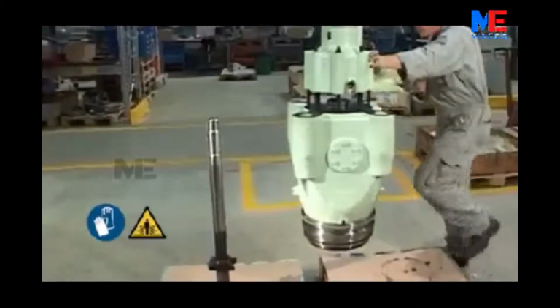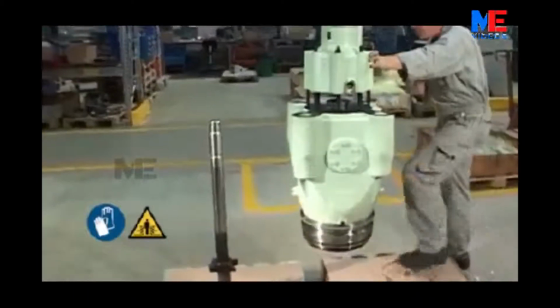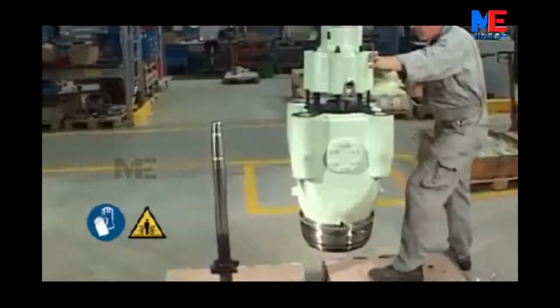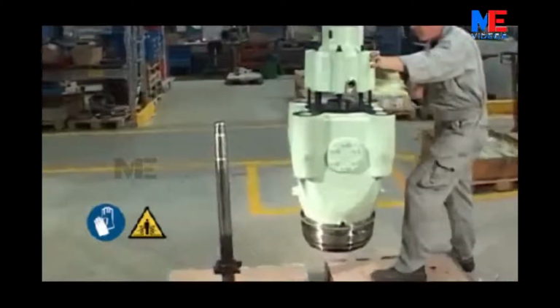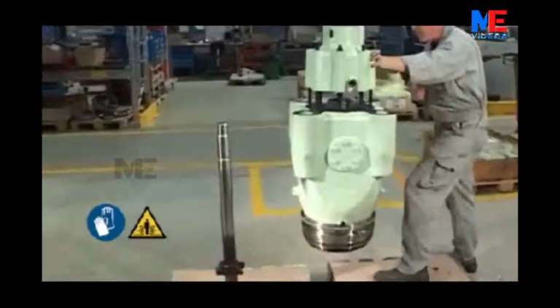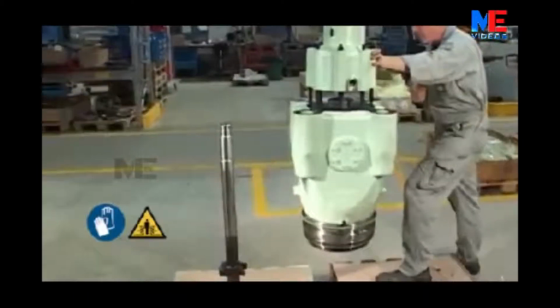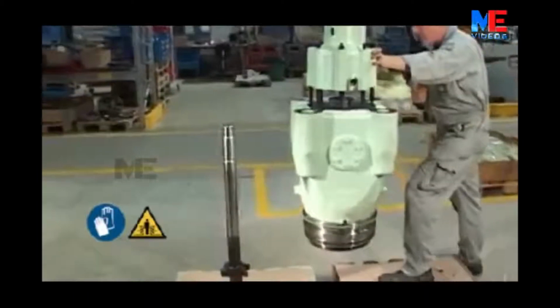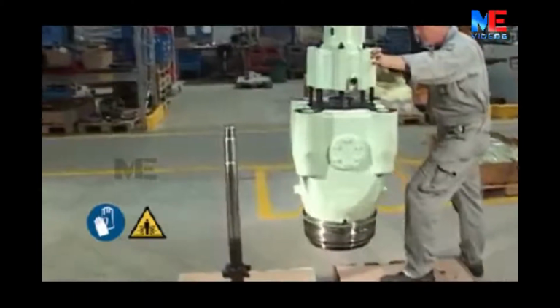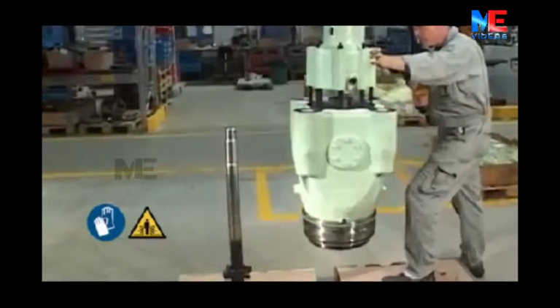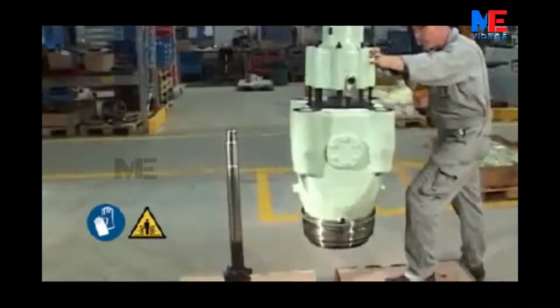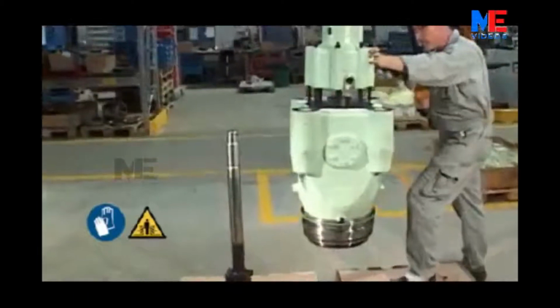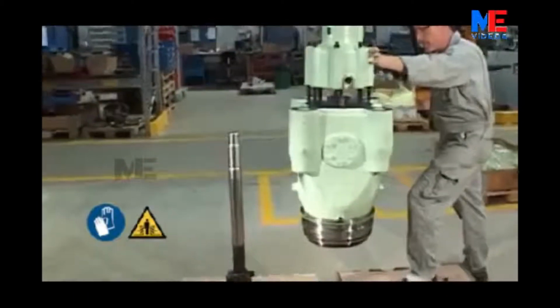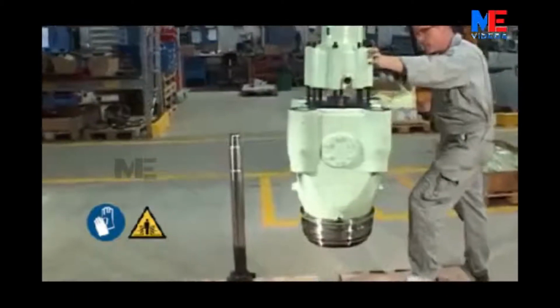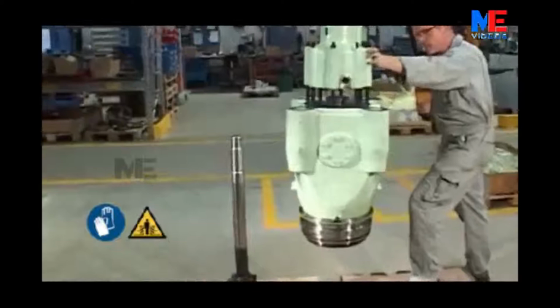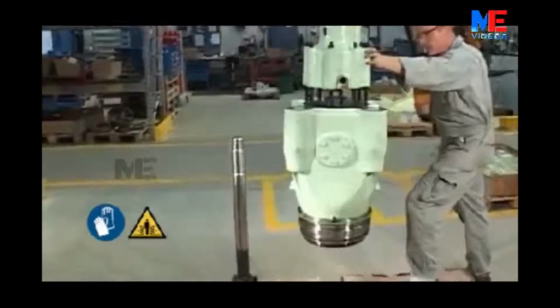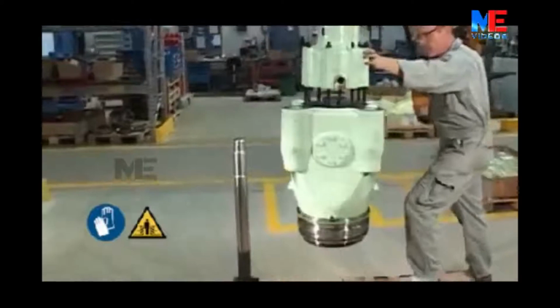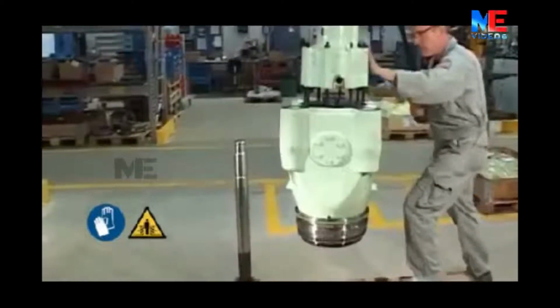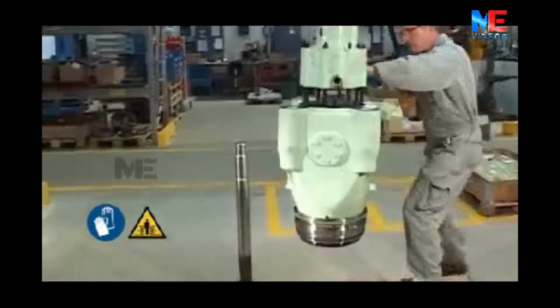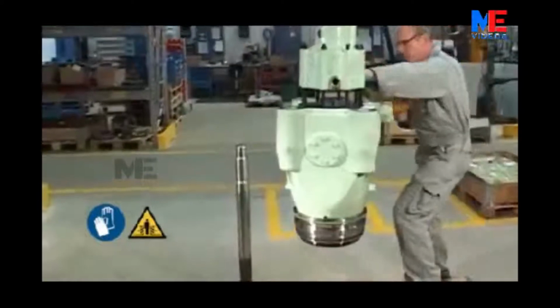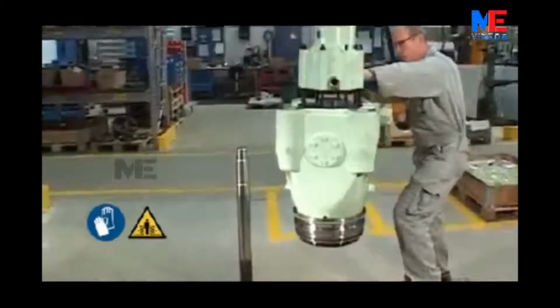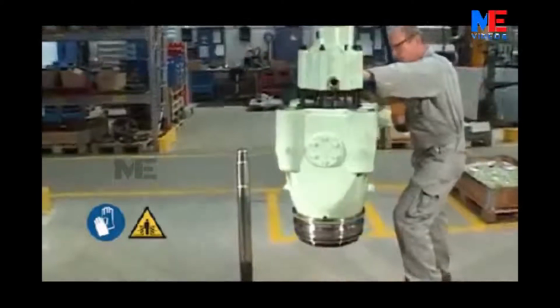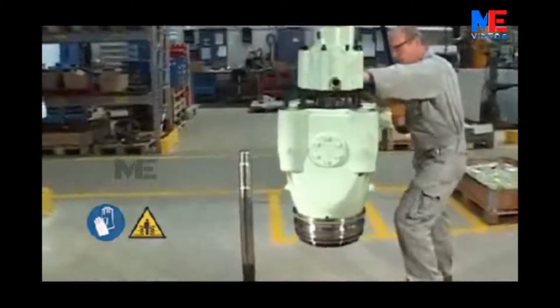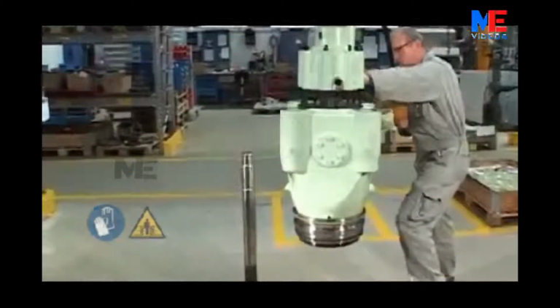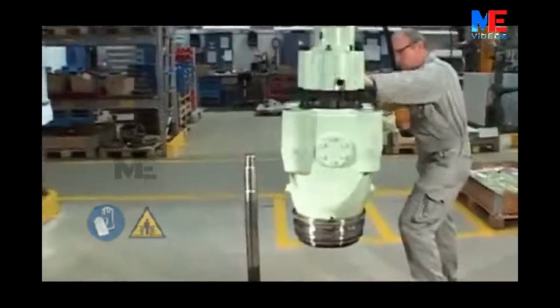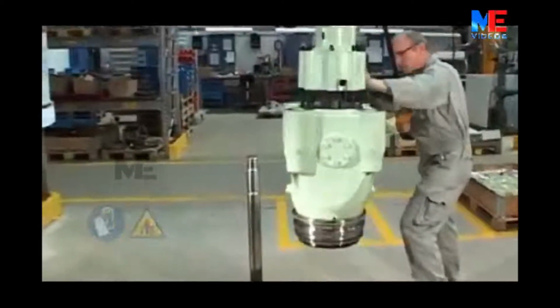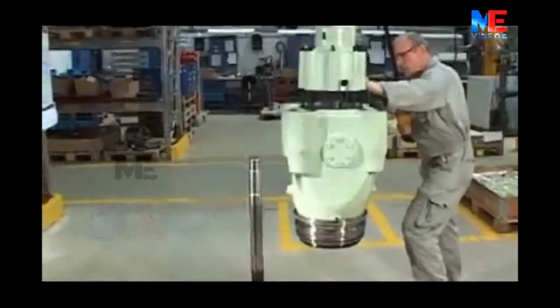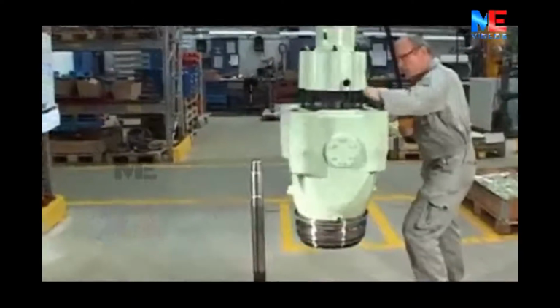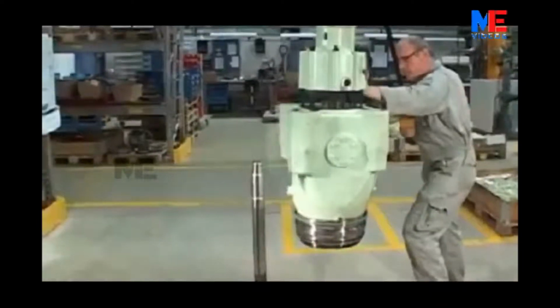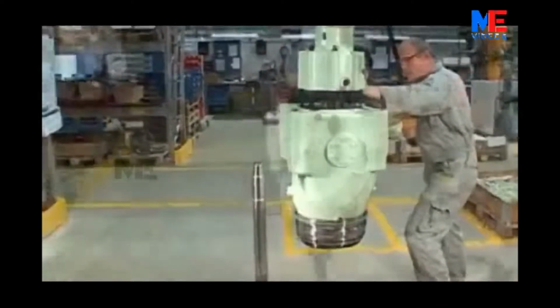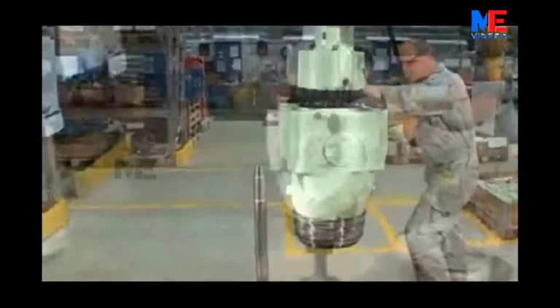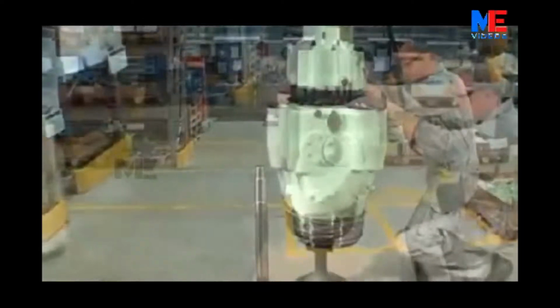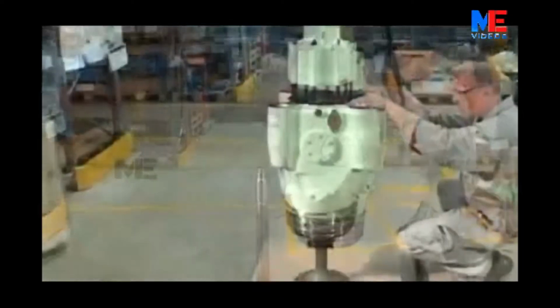Fit the valve spindle in the valve housing. Use the oil cylinder to lift the housing.